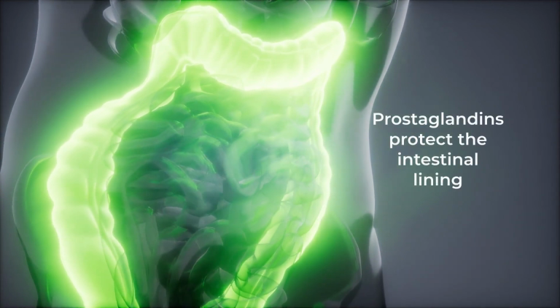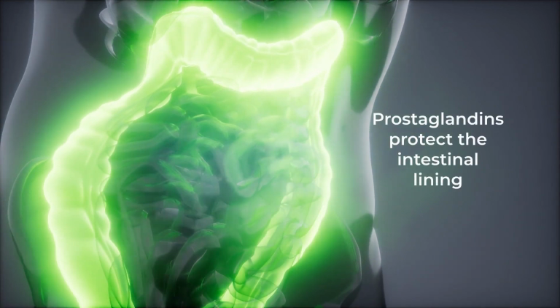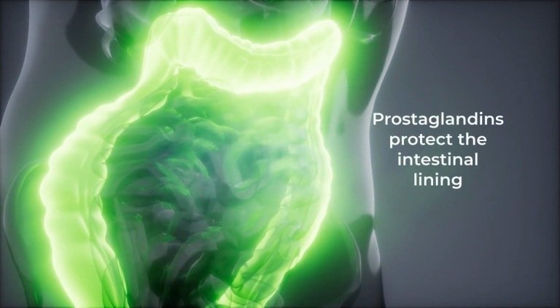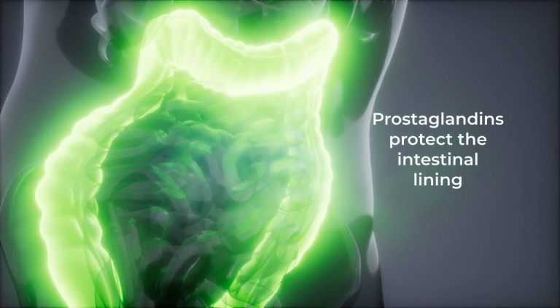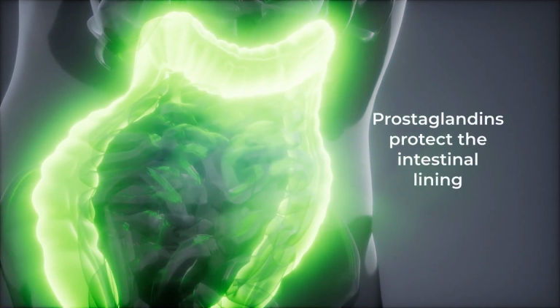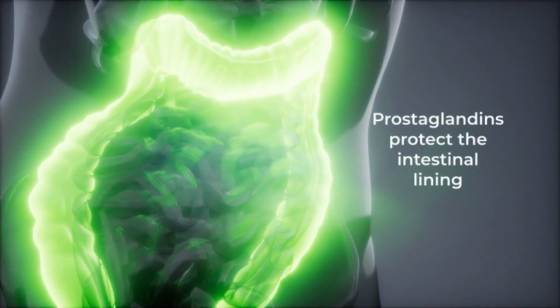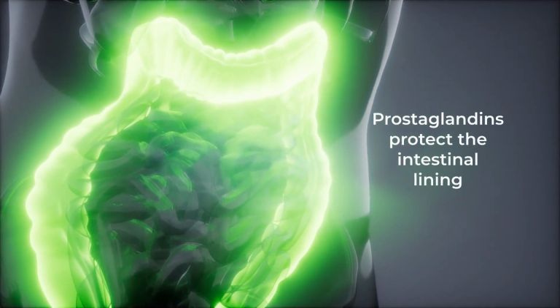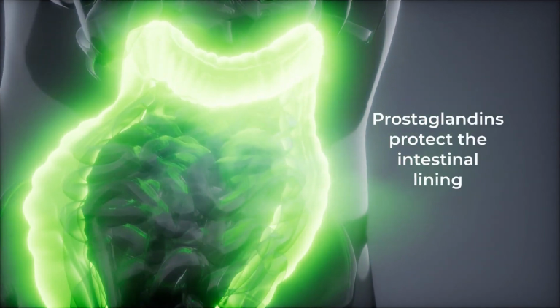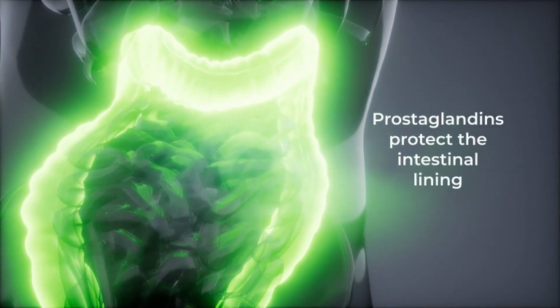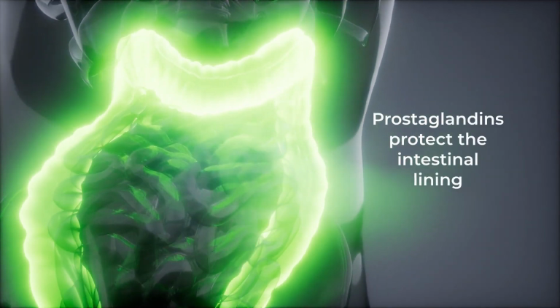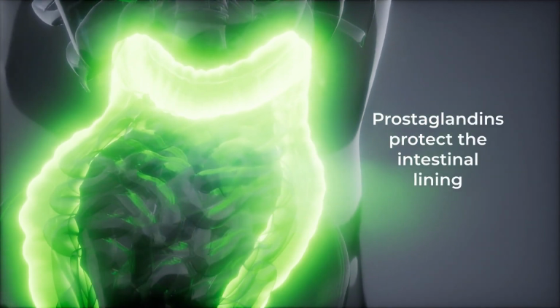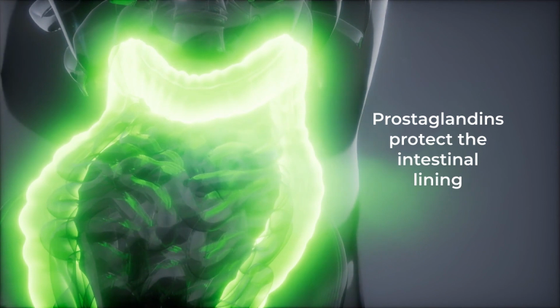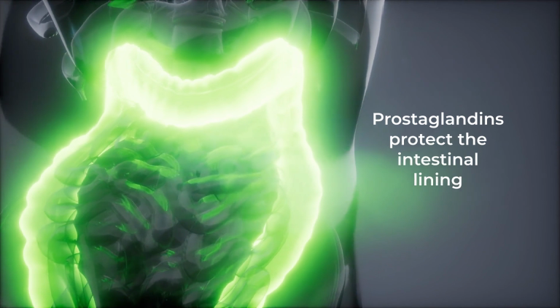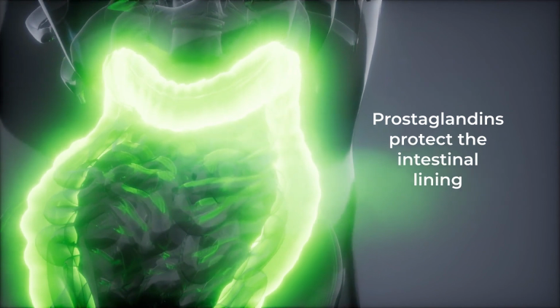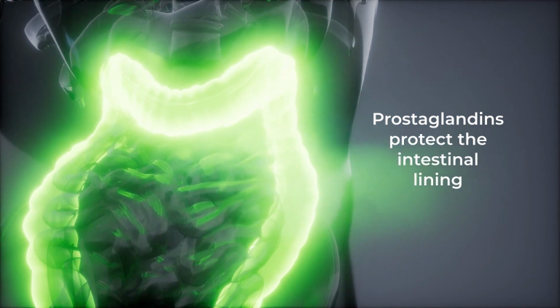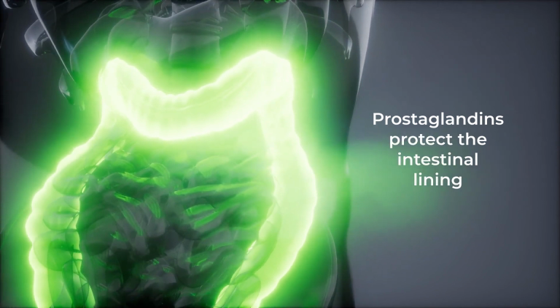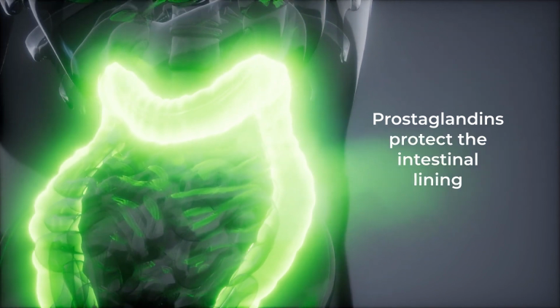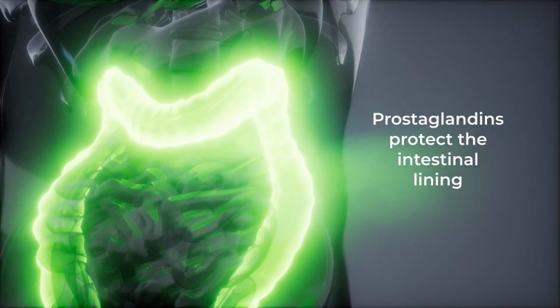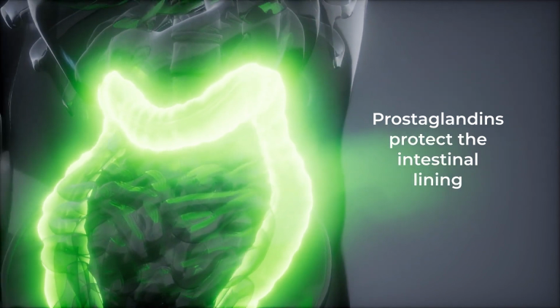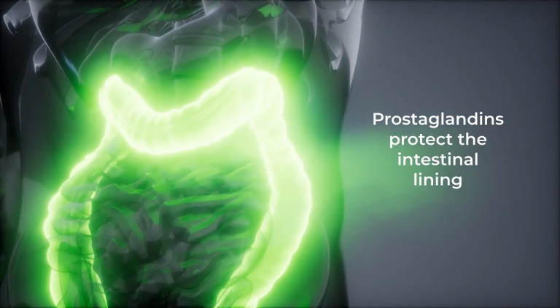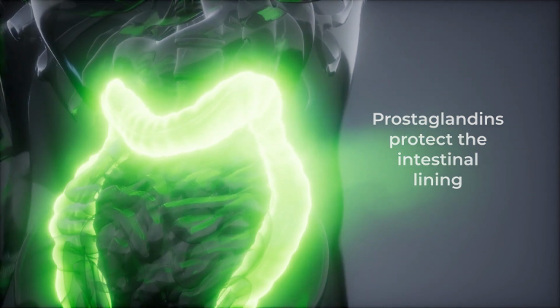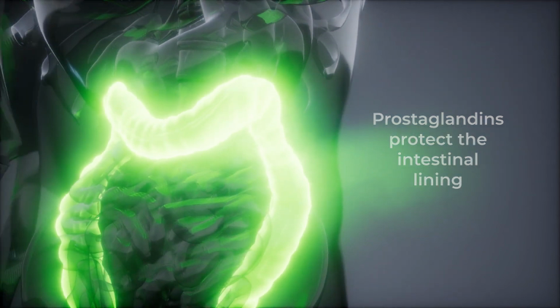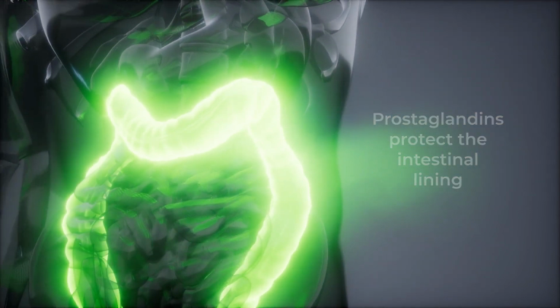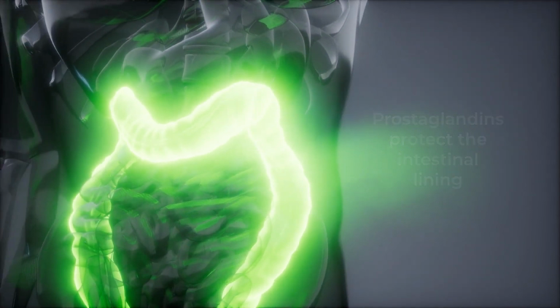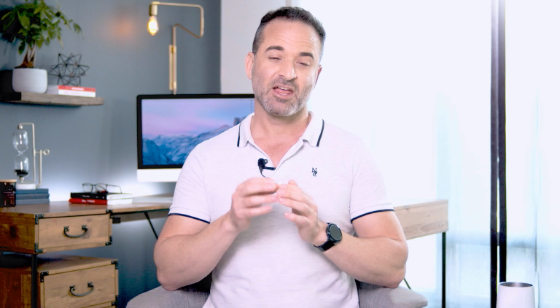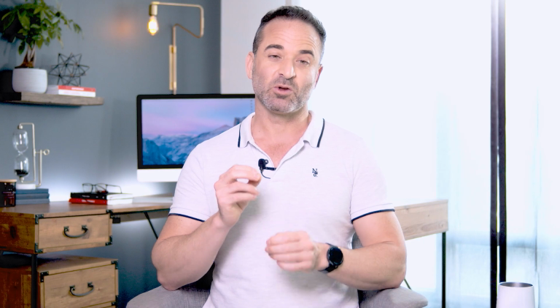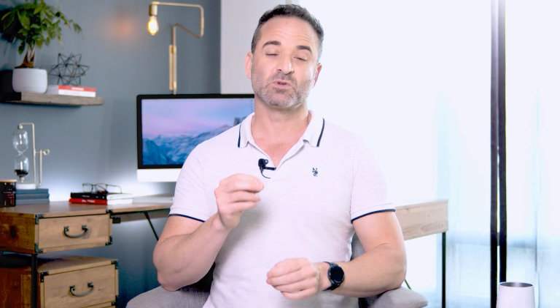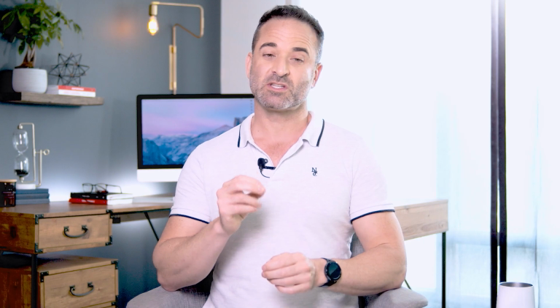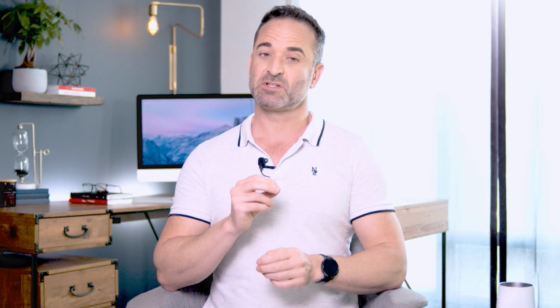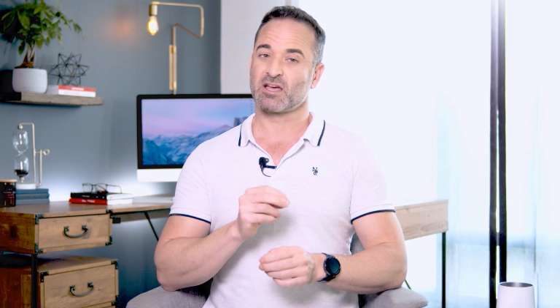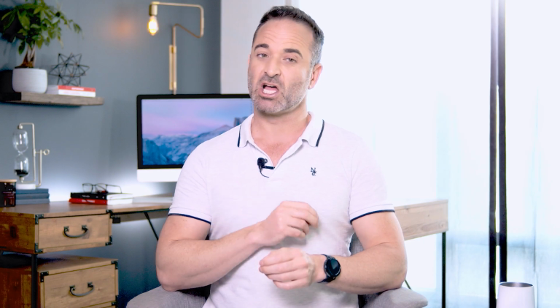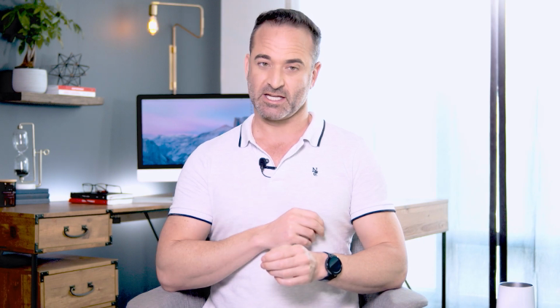So it's a catch-22. NSAIDs stop pain, but by stopping the intestinal-protecting prostaglandins, they also damage the gut lining.